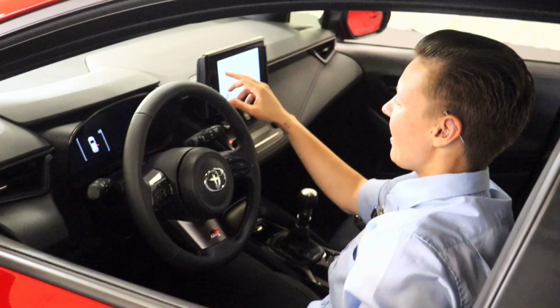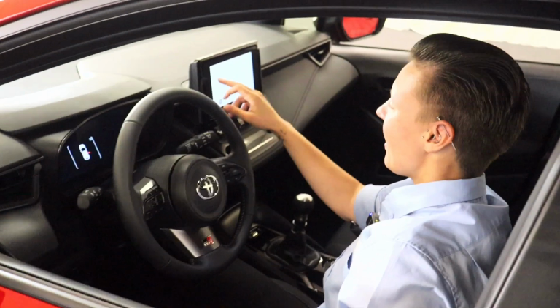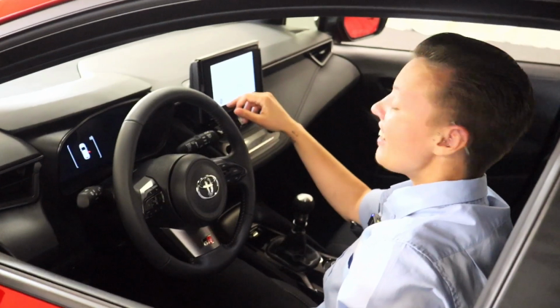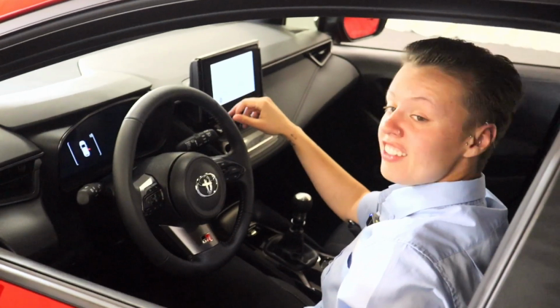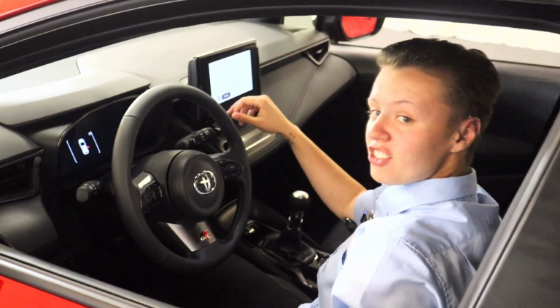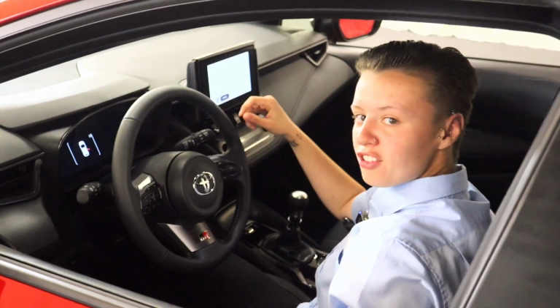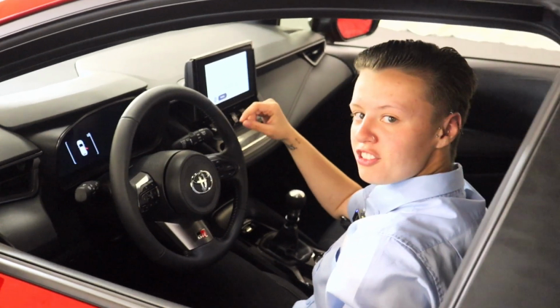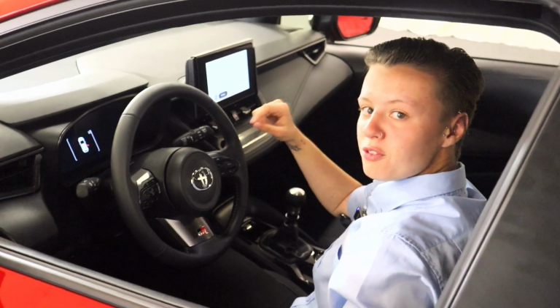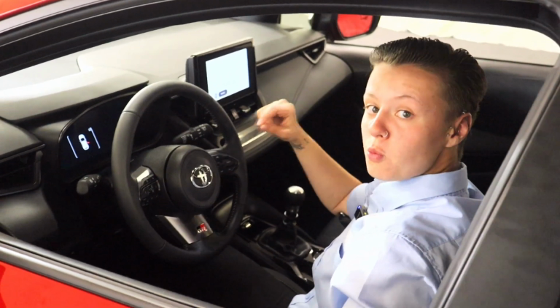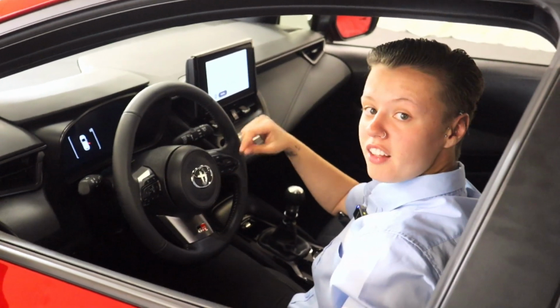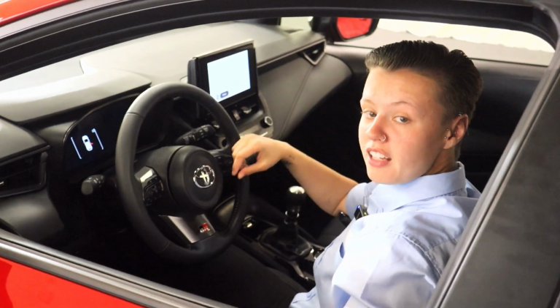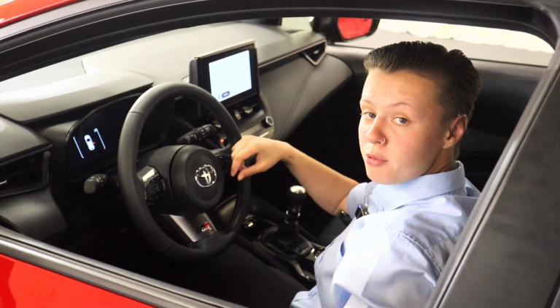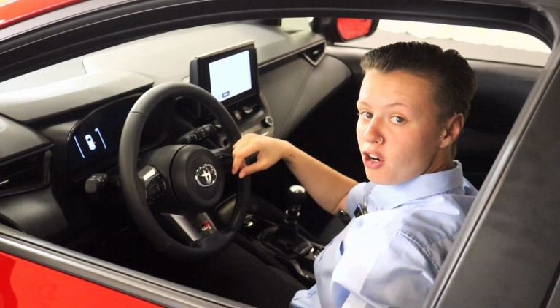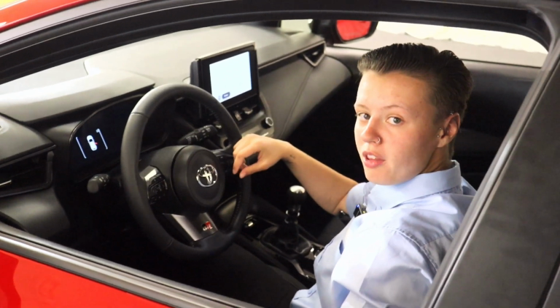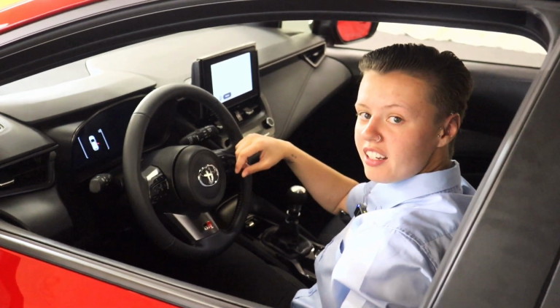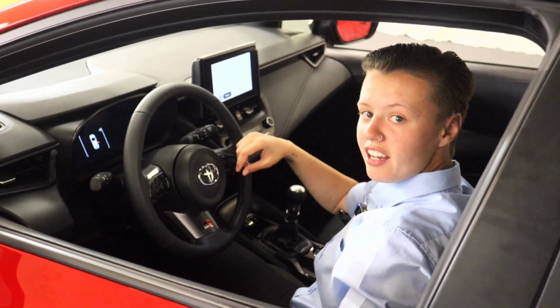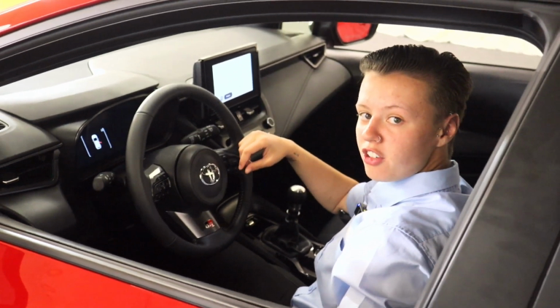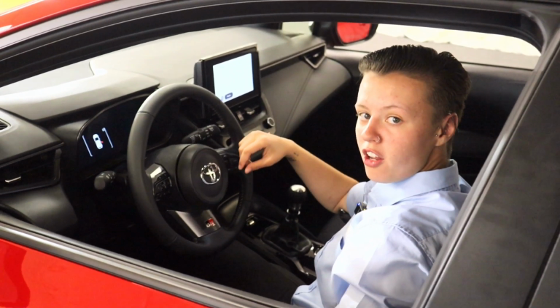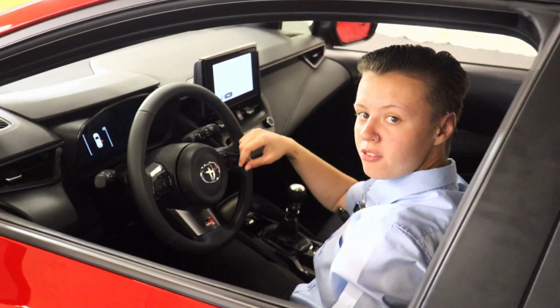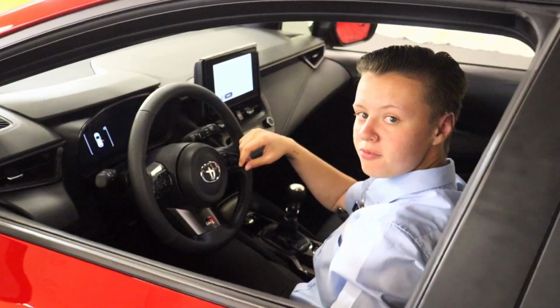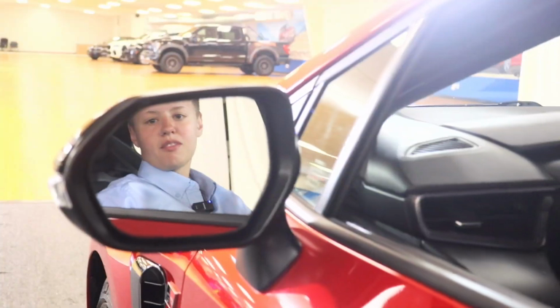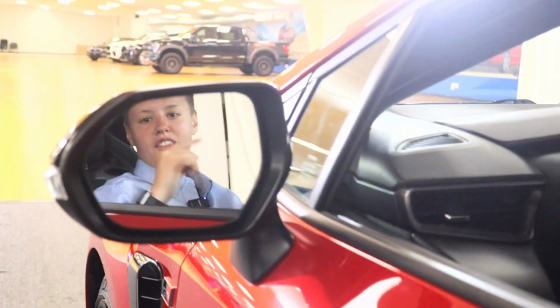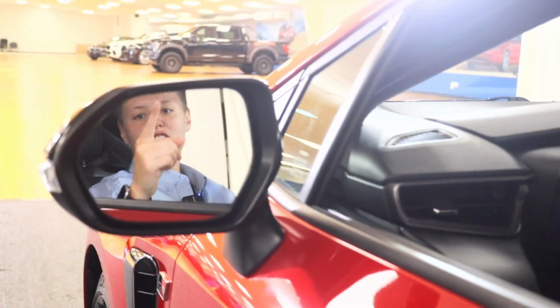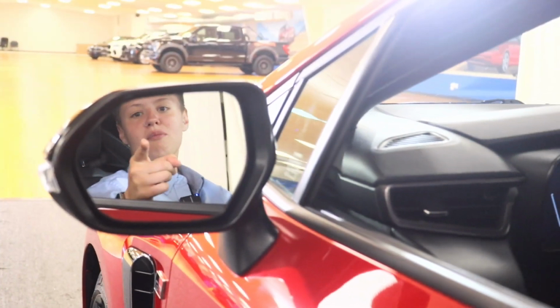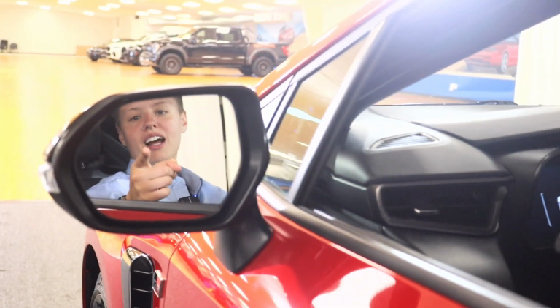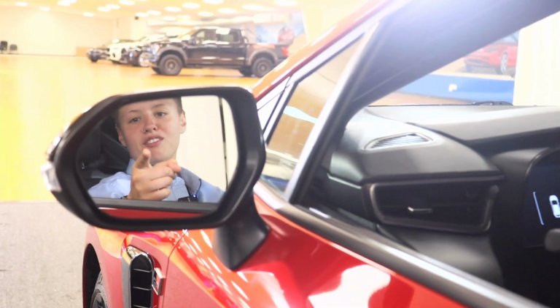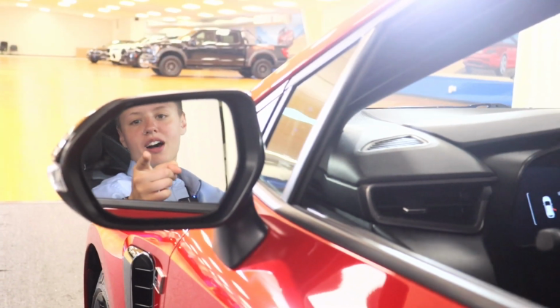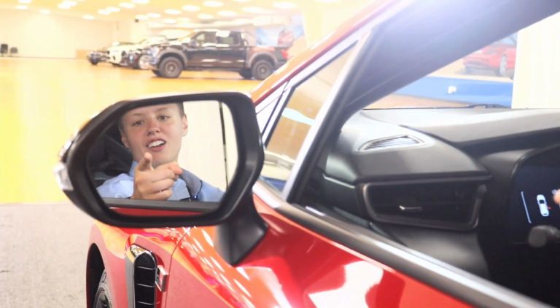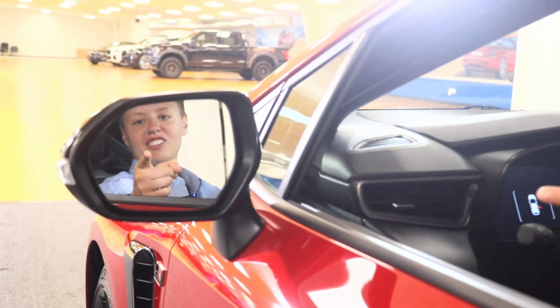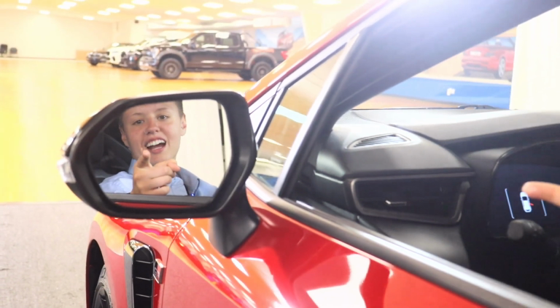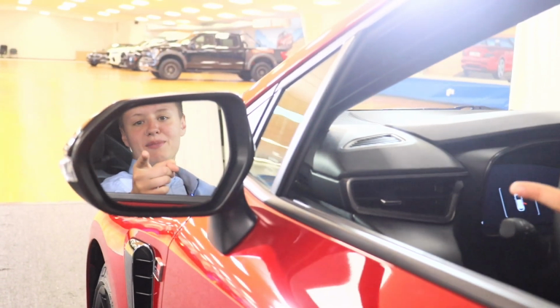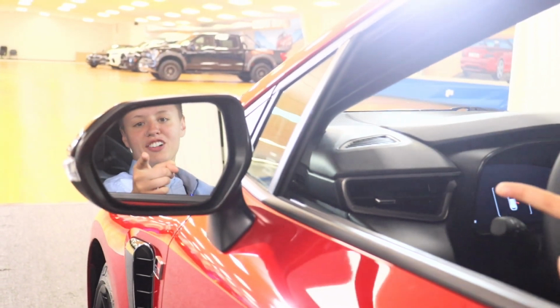8-inch touchscreen with wireless Apple CarPlay and Android Auto. You have blind spot monitoring on your side mirror.